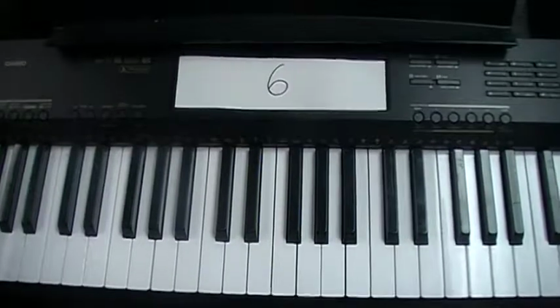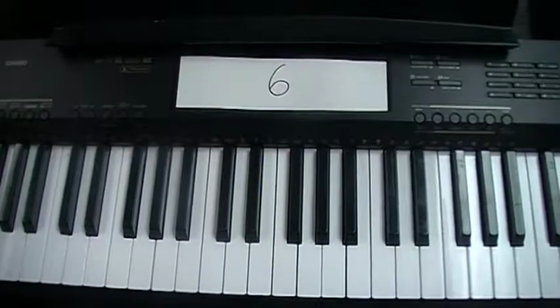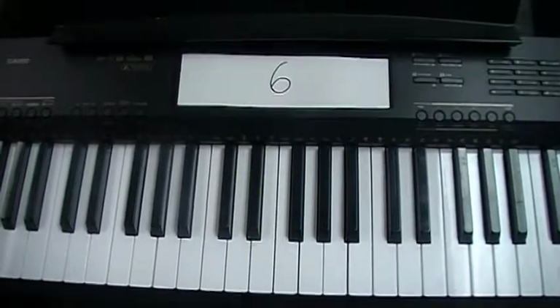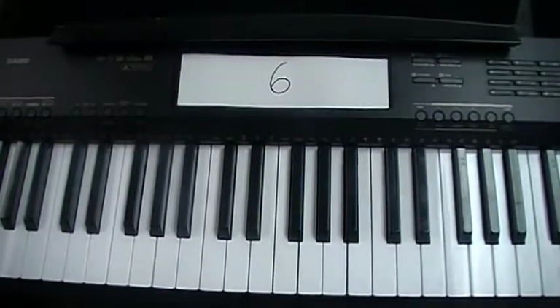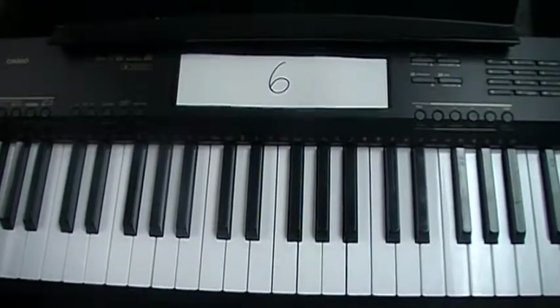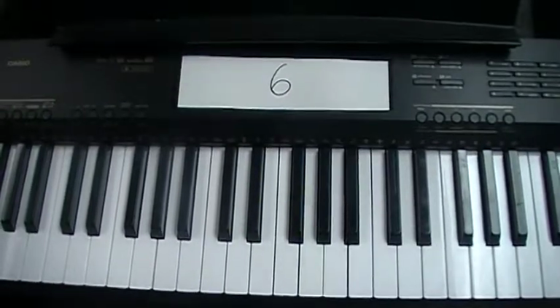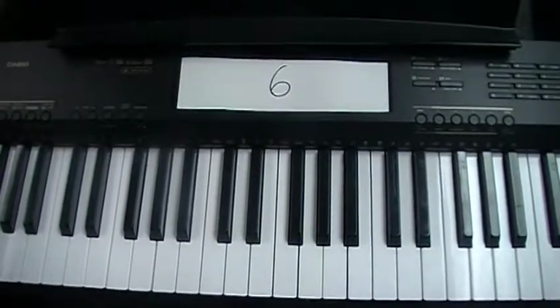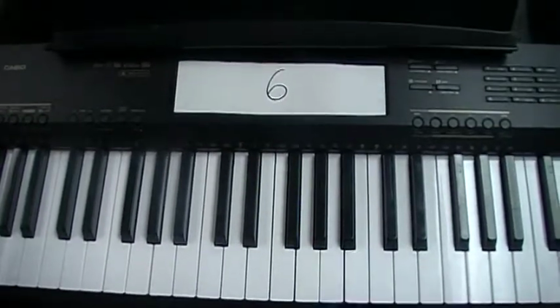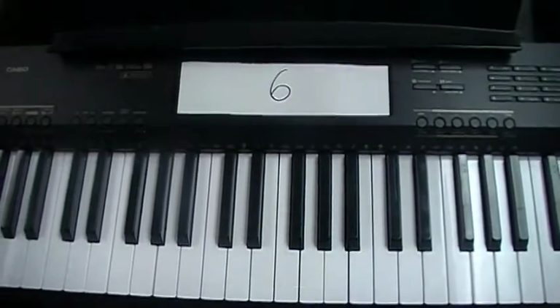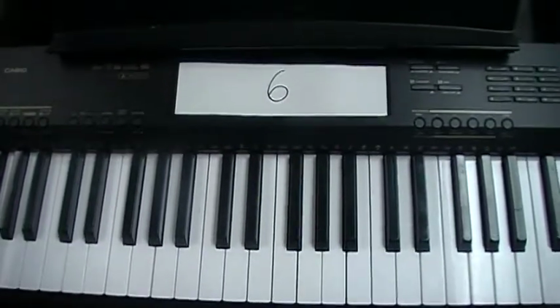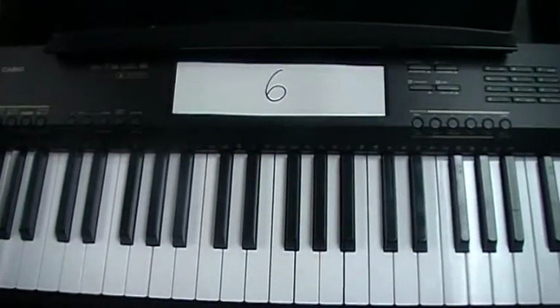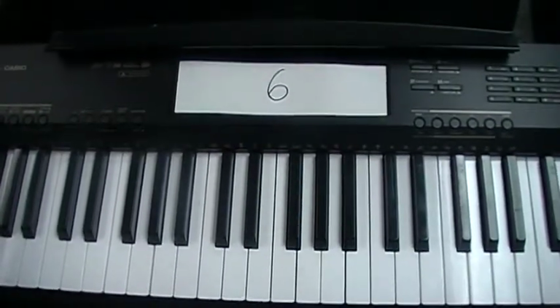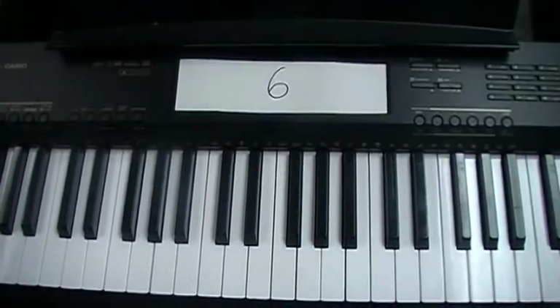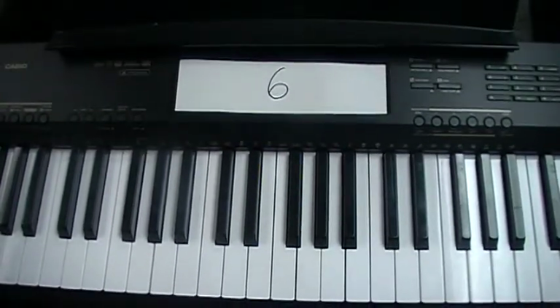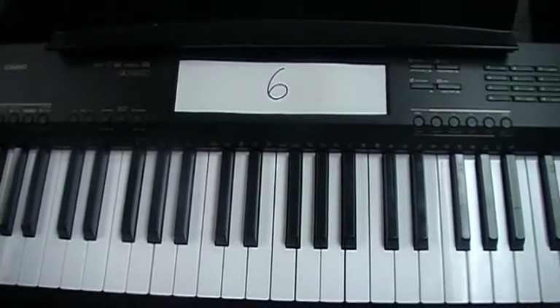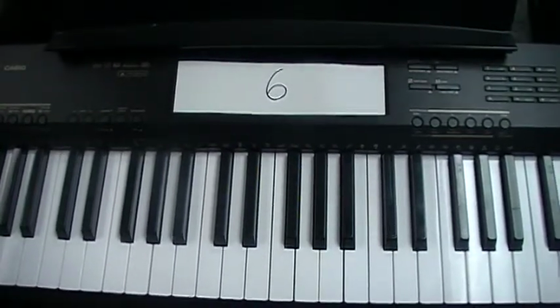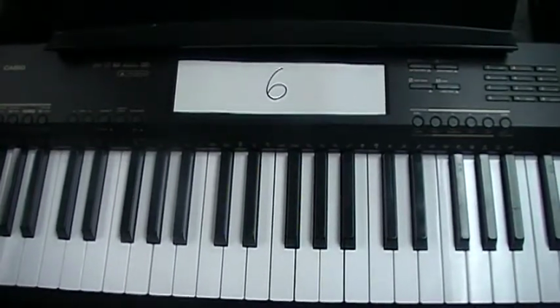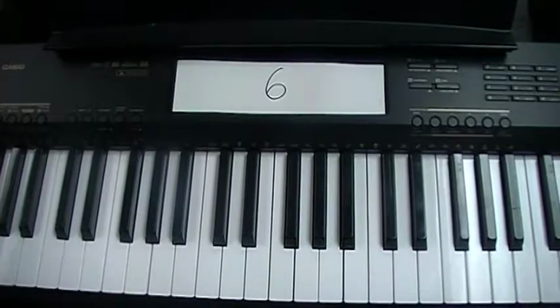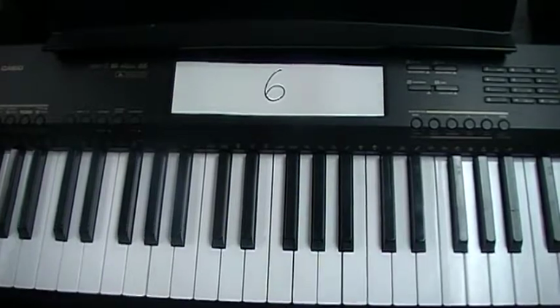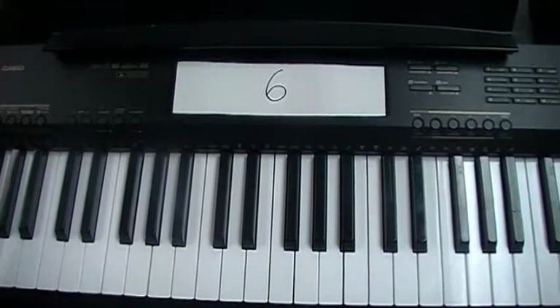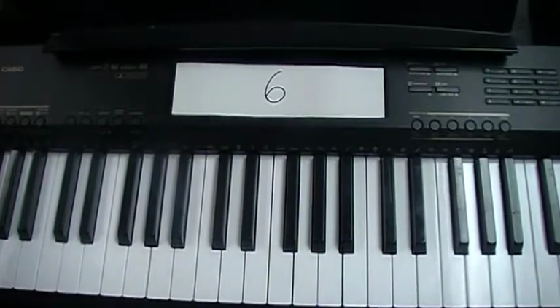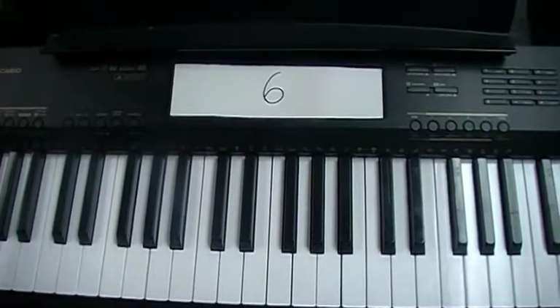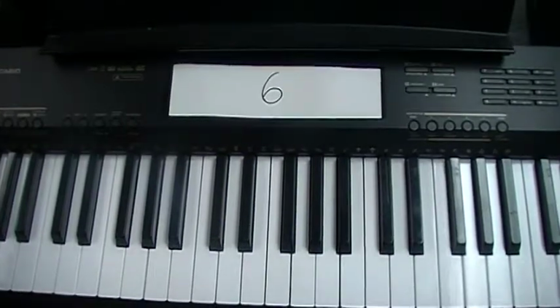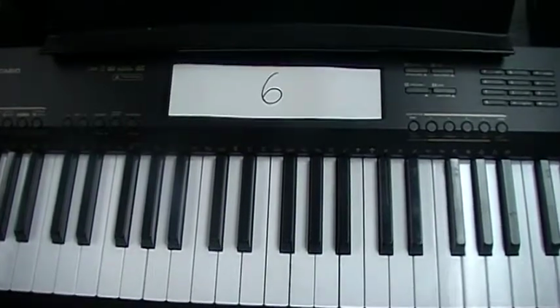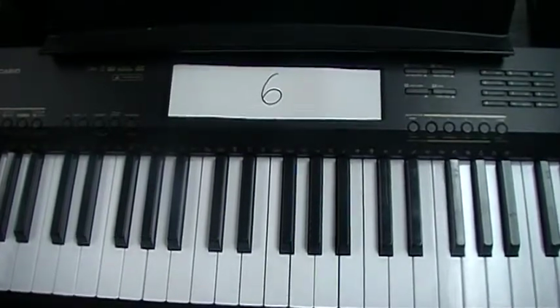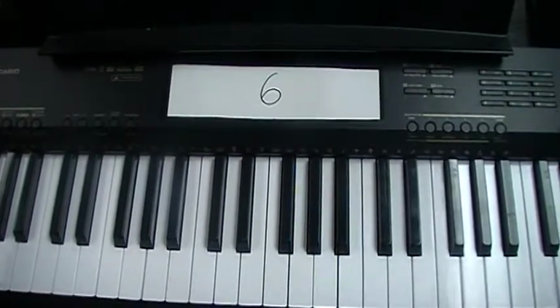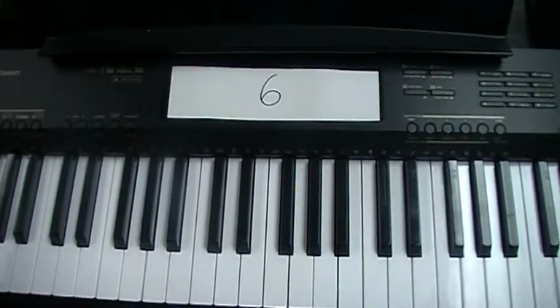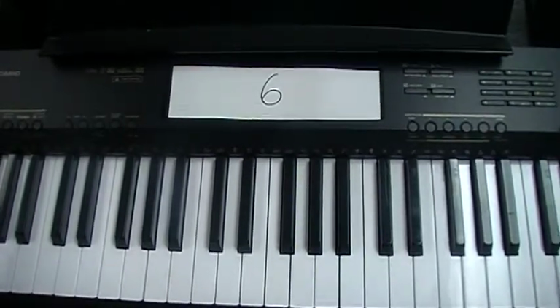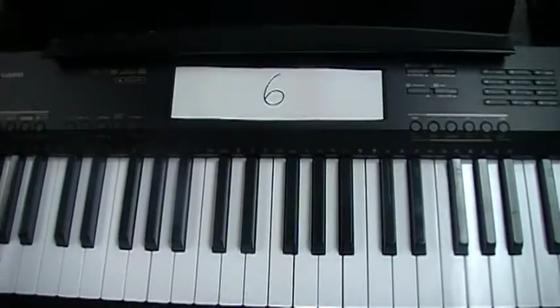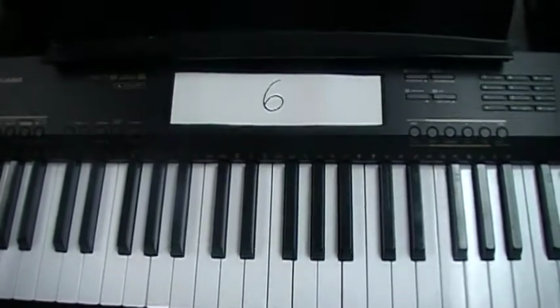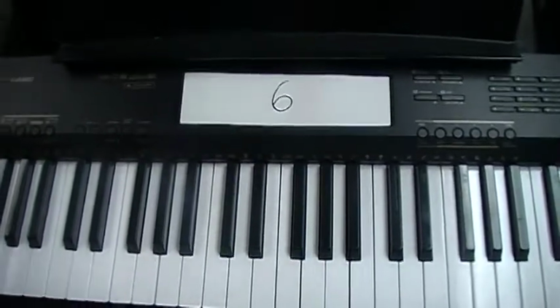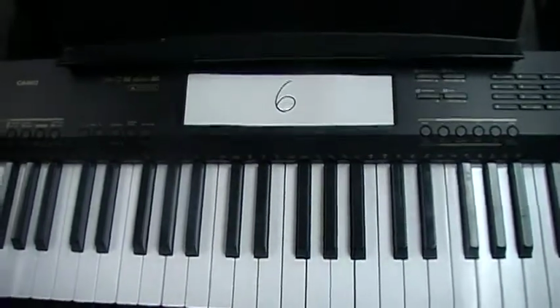Hello everybody! Here is the part for the Viennese musical clock song.